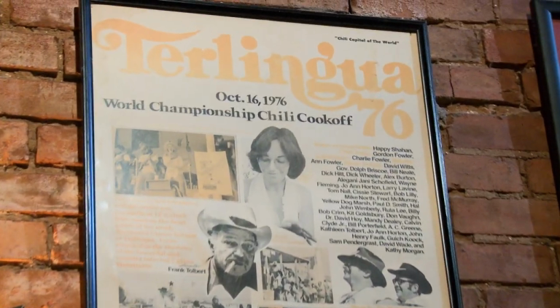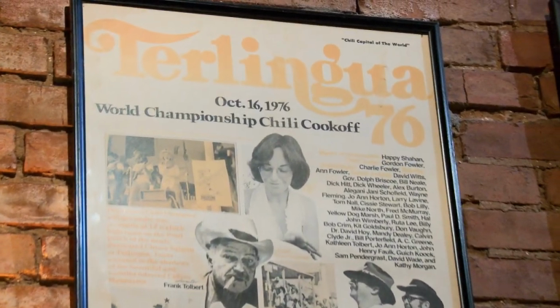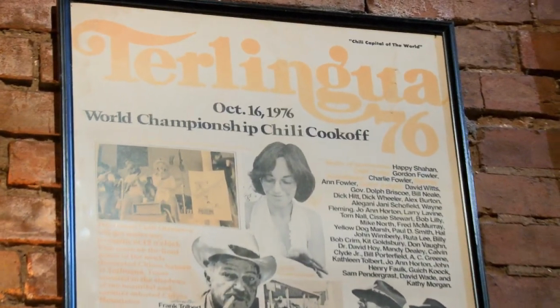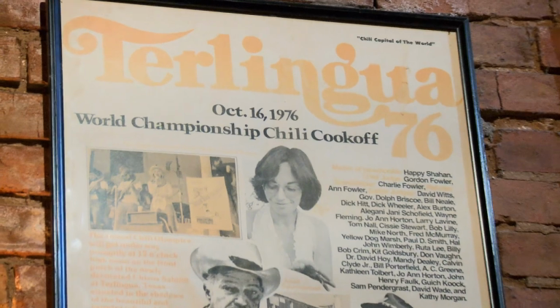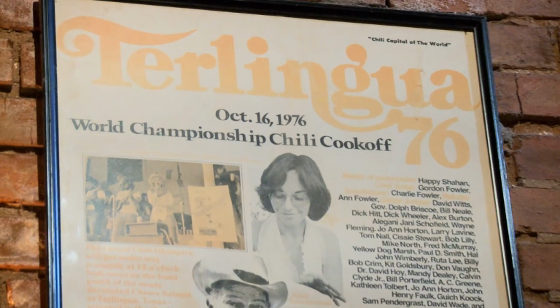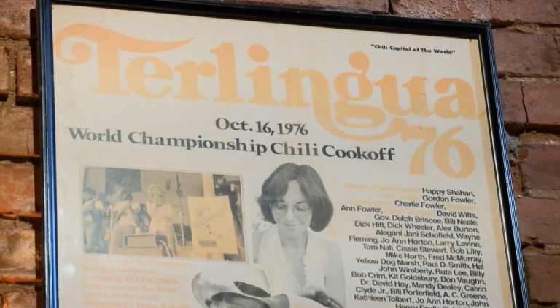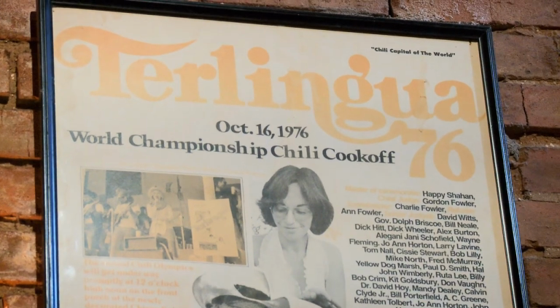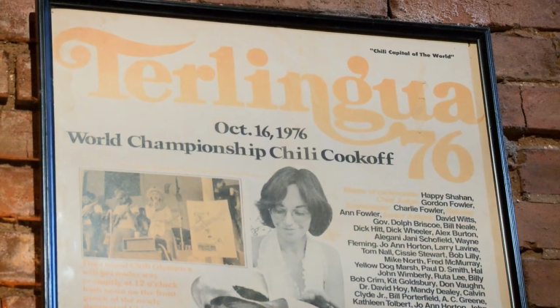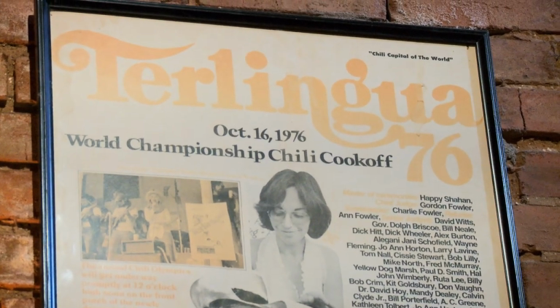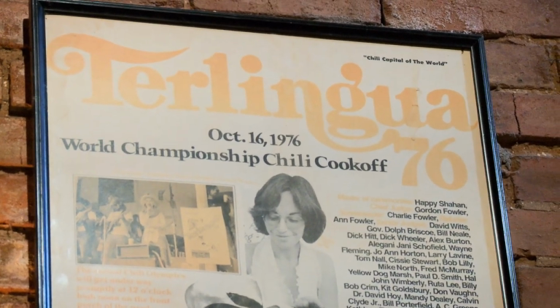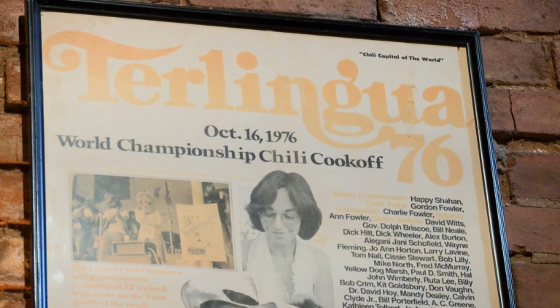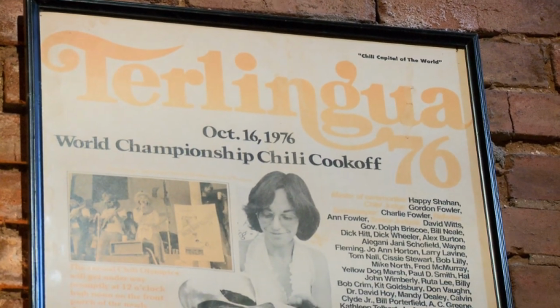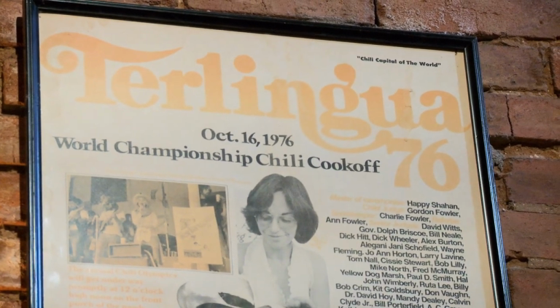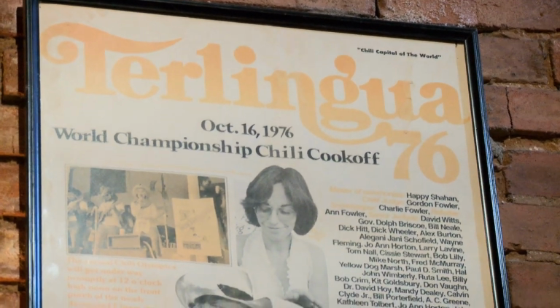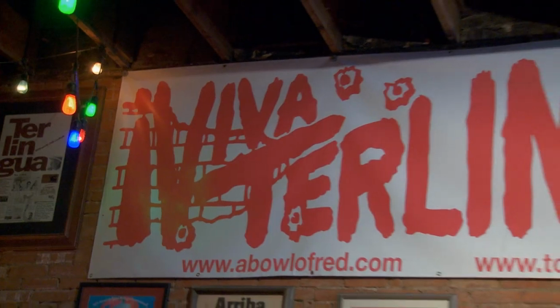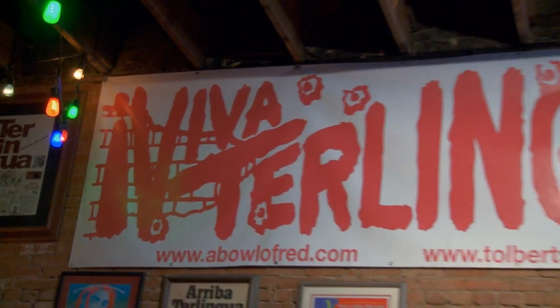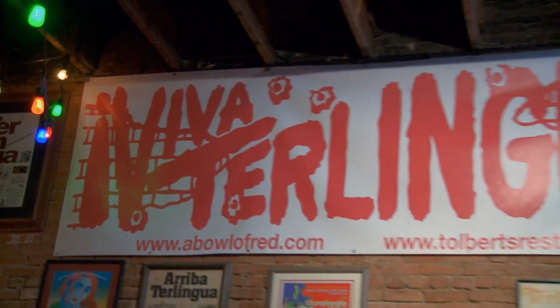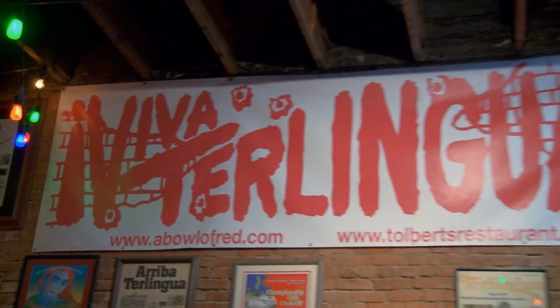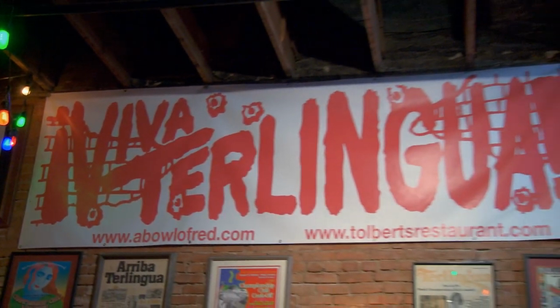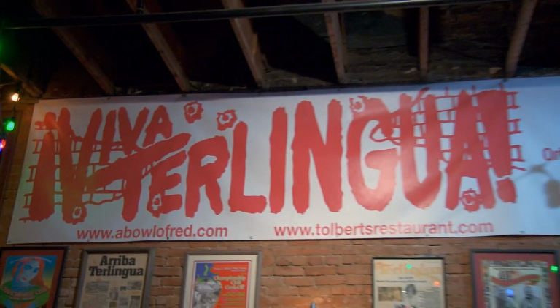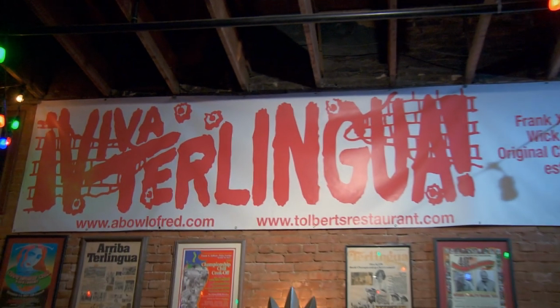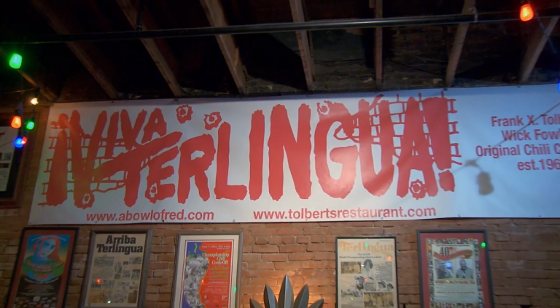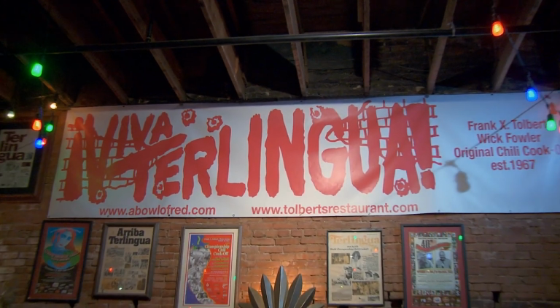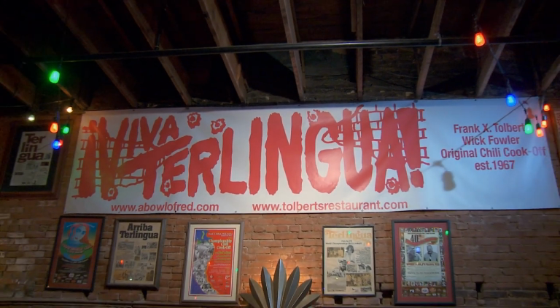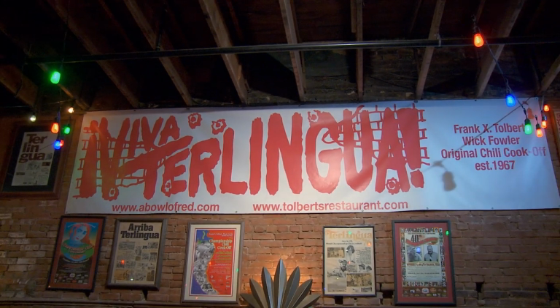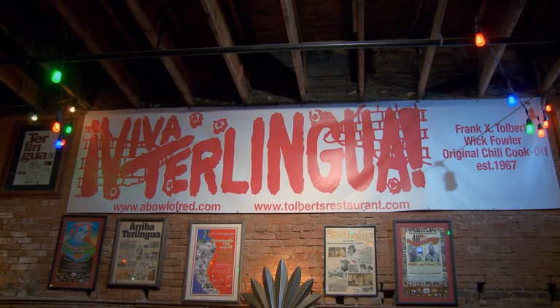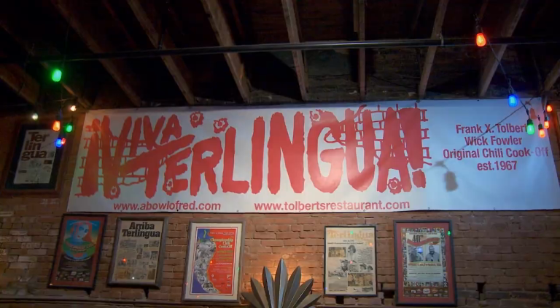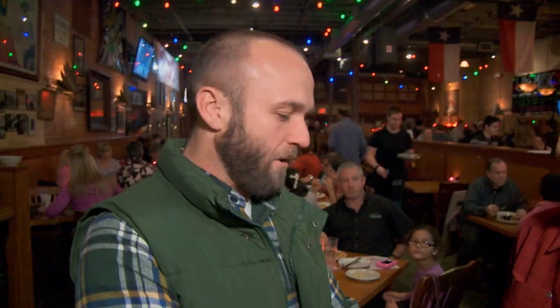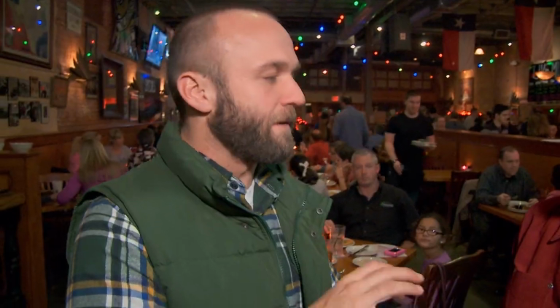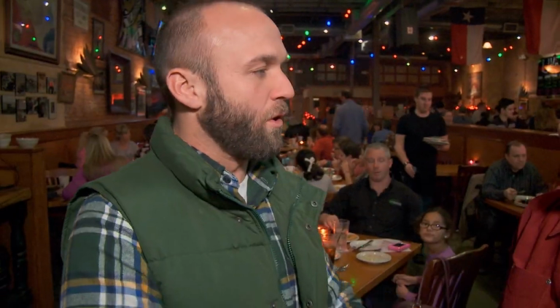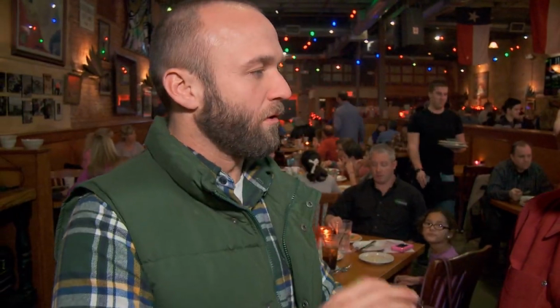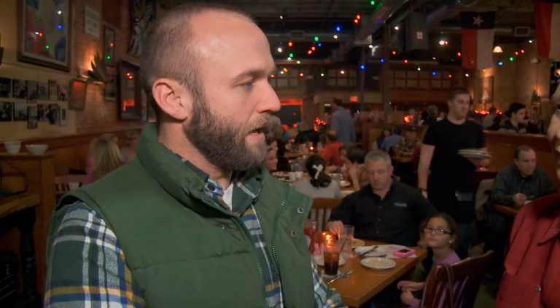That festival became the famous Terlingua chili cook-off. So what do you think goes into making the perfect bowl of red?